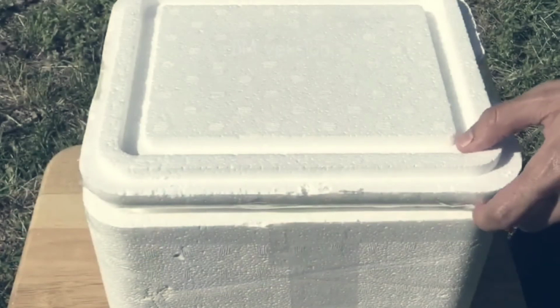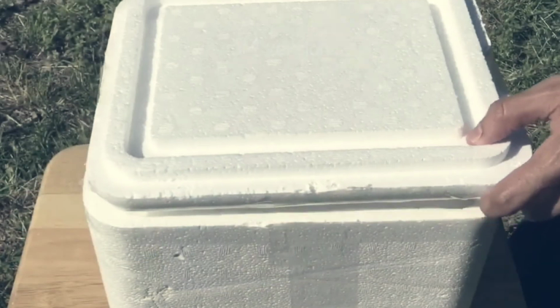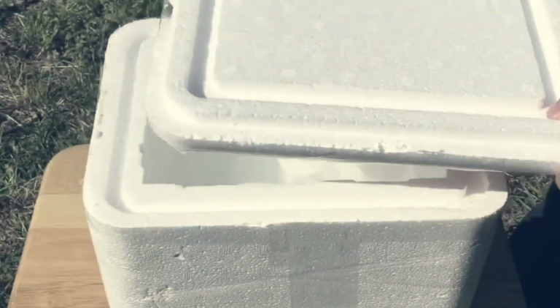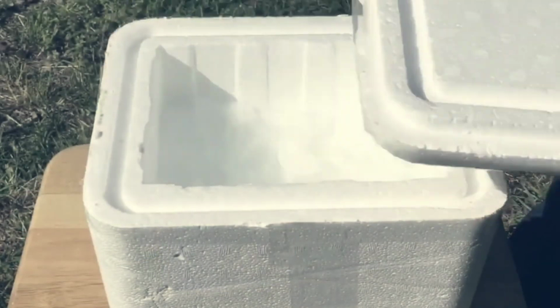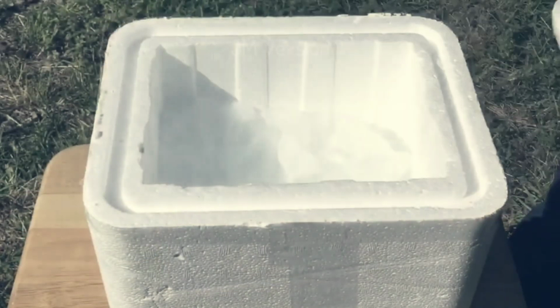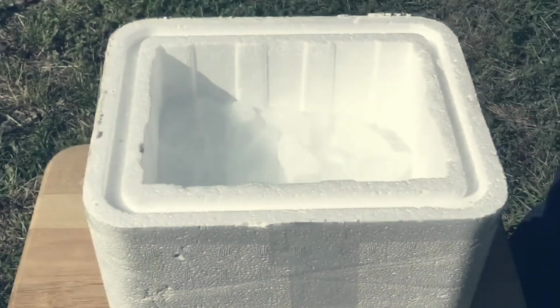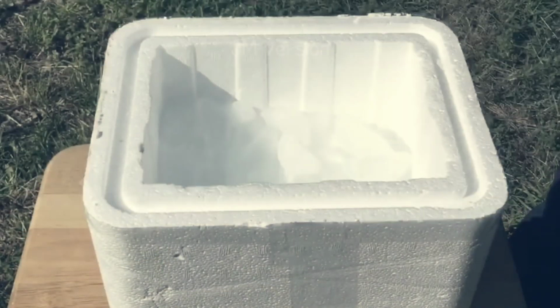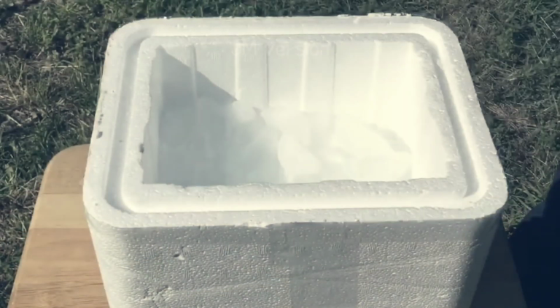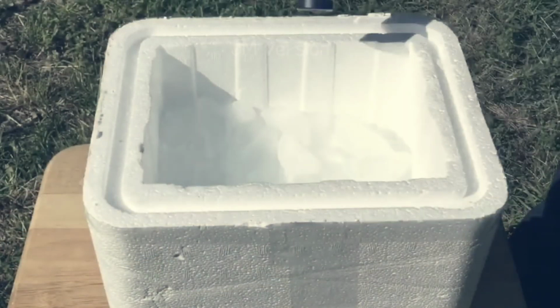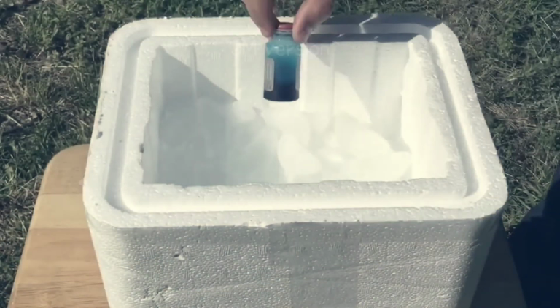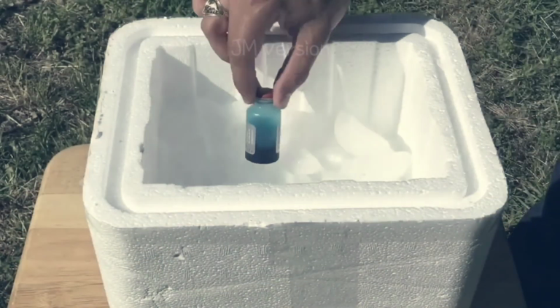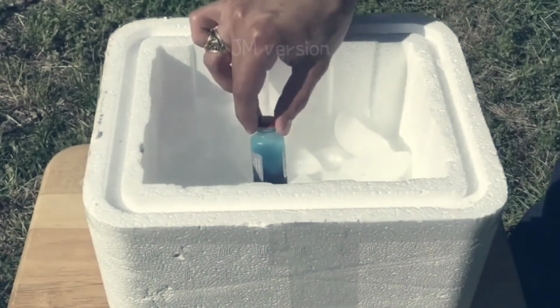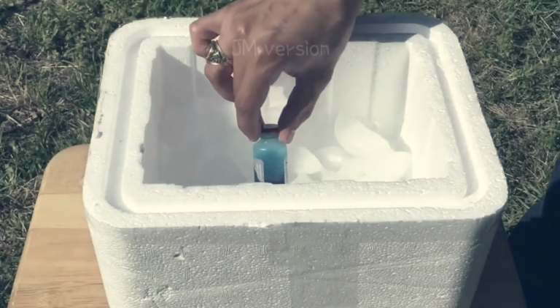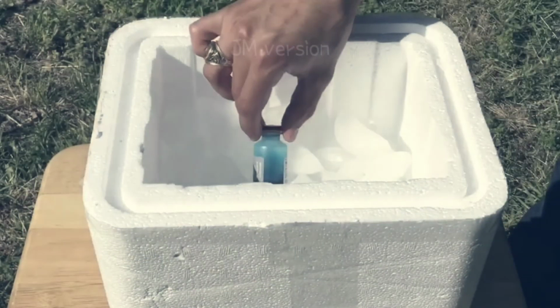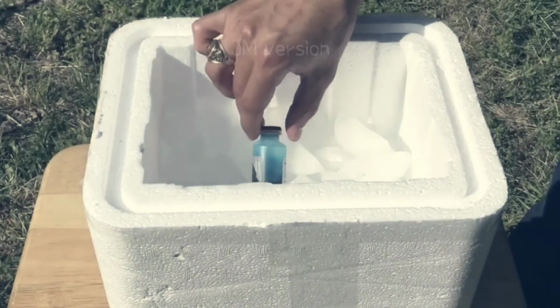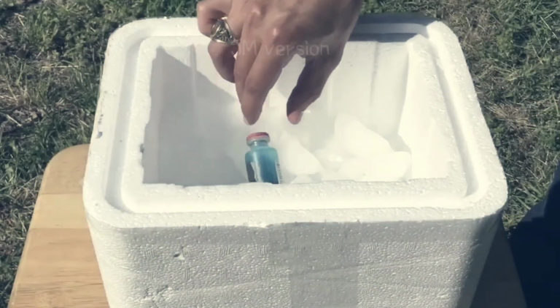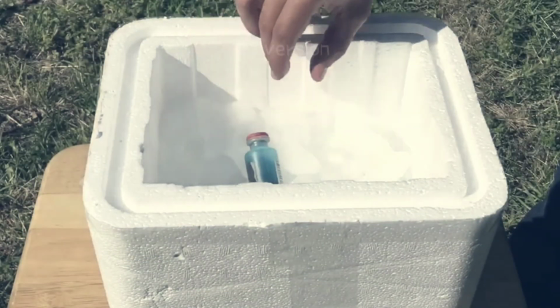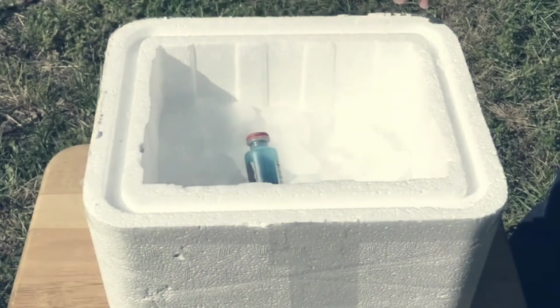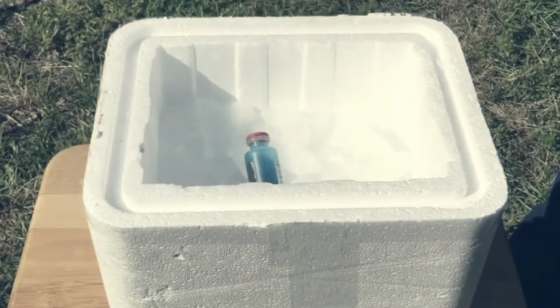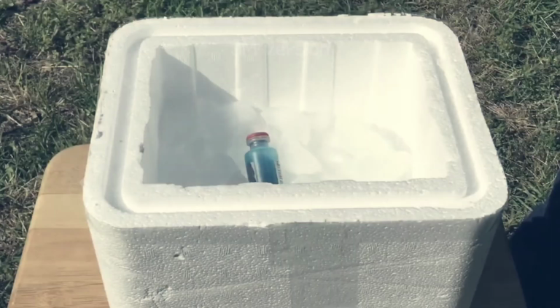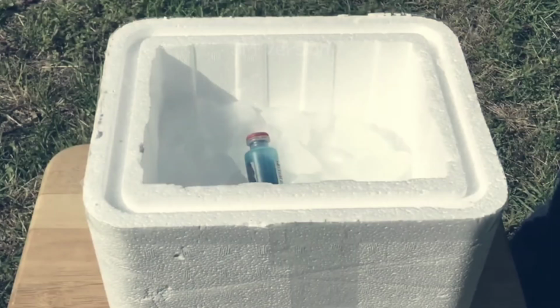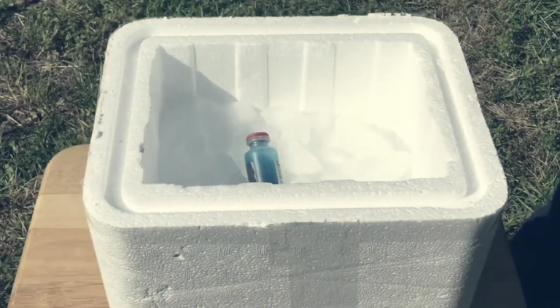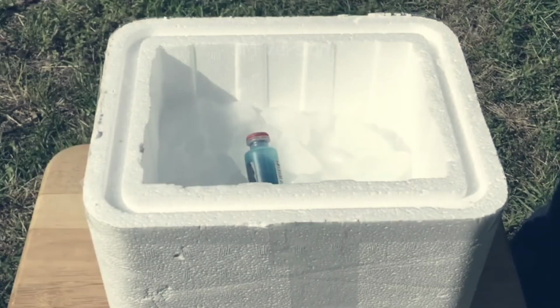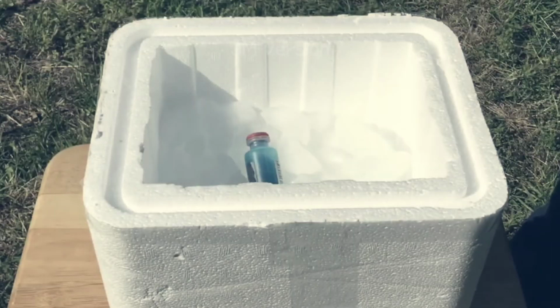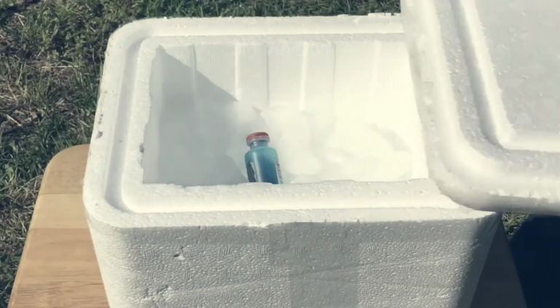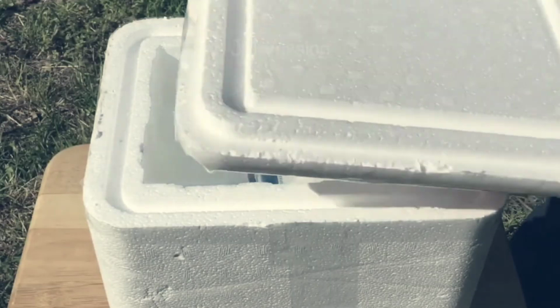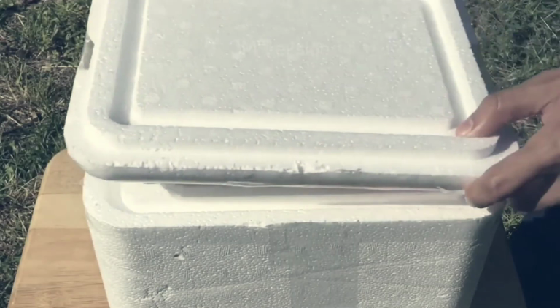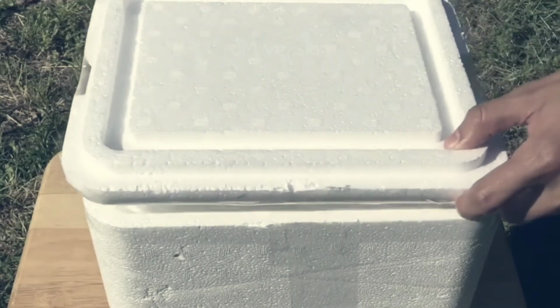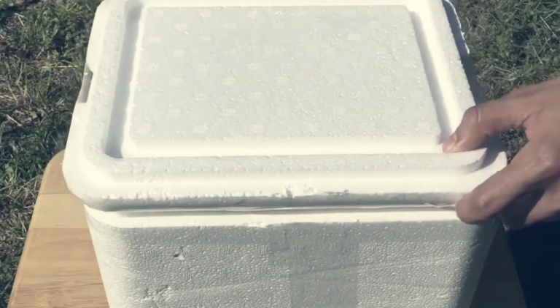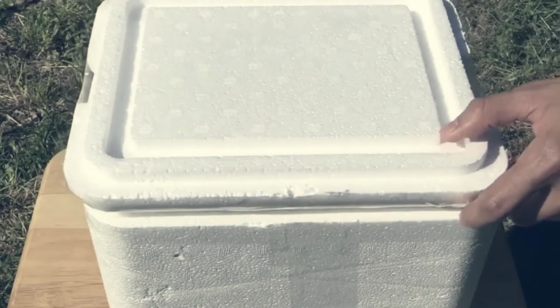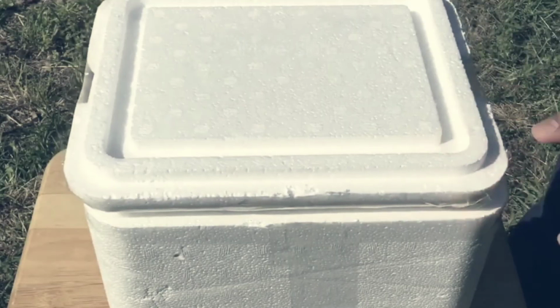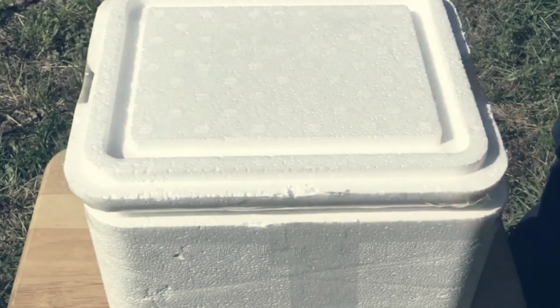After mixing your vaccine, place it on ice and keep it cool between each bird that you vaccinate.